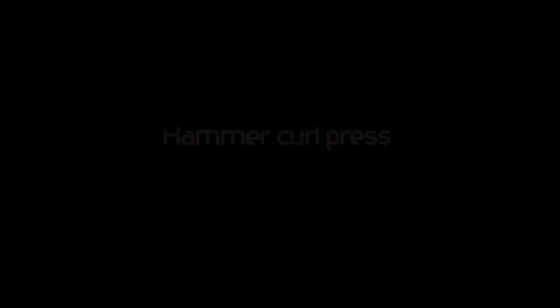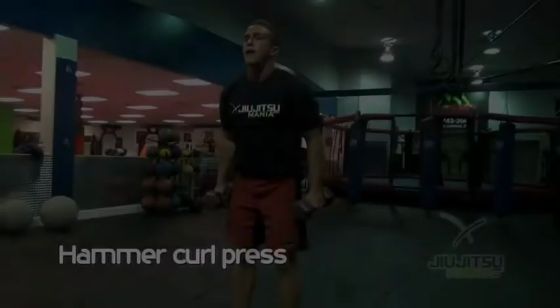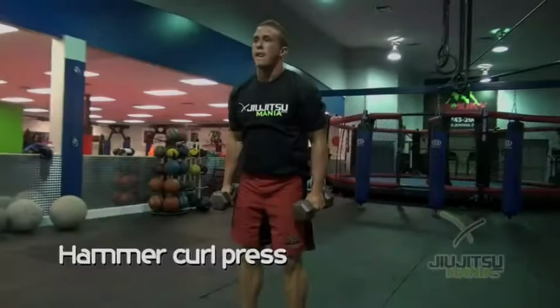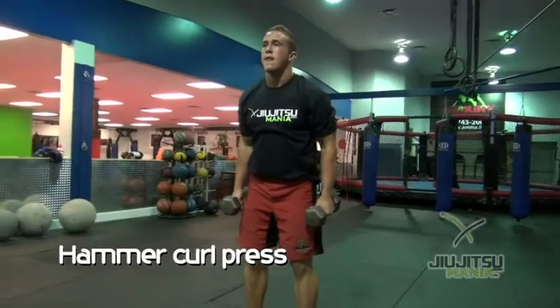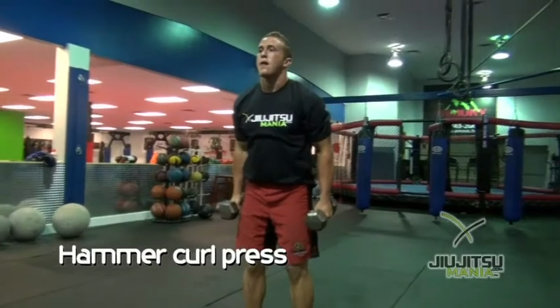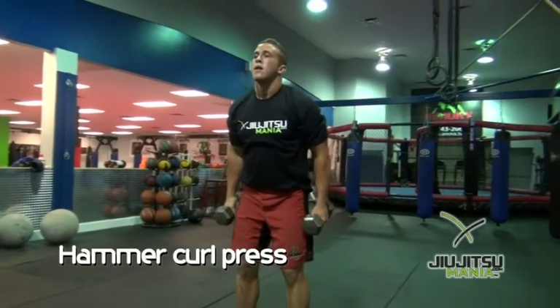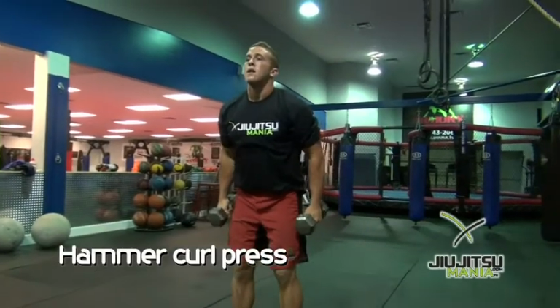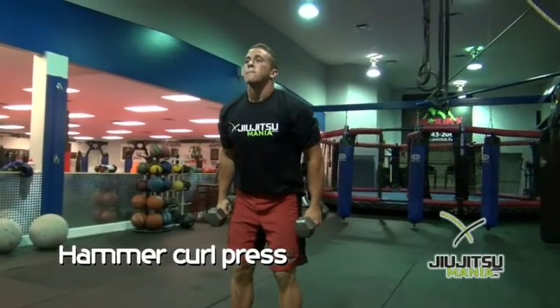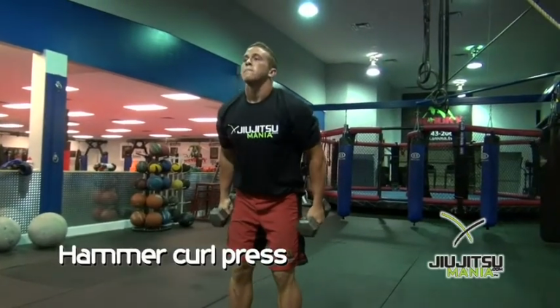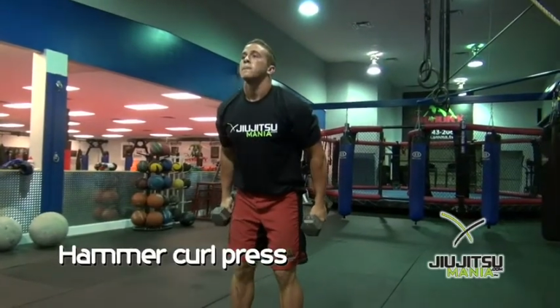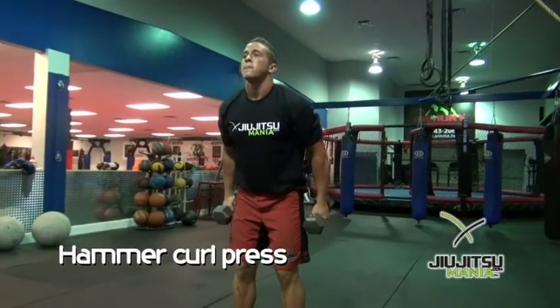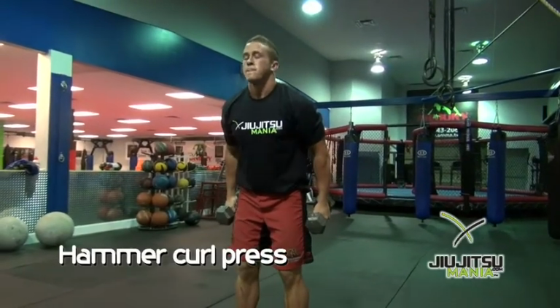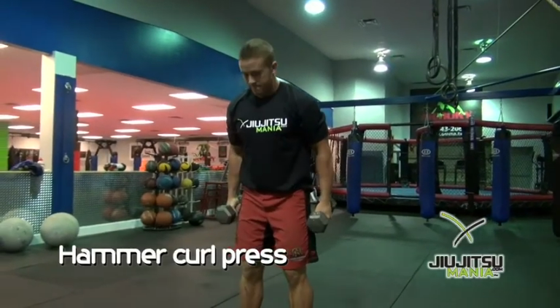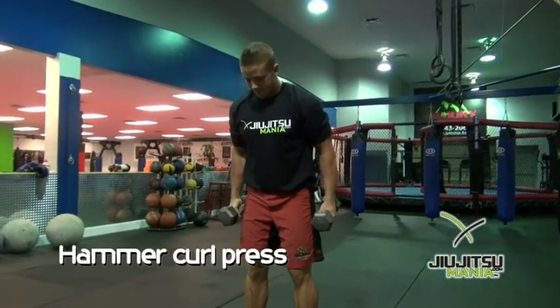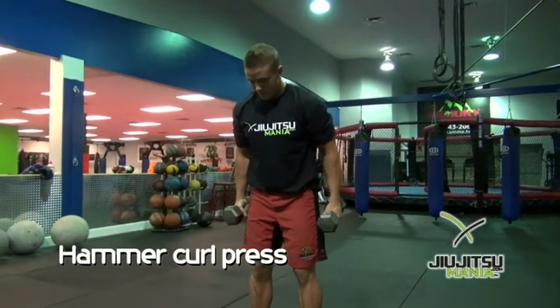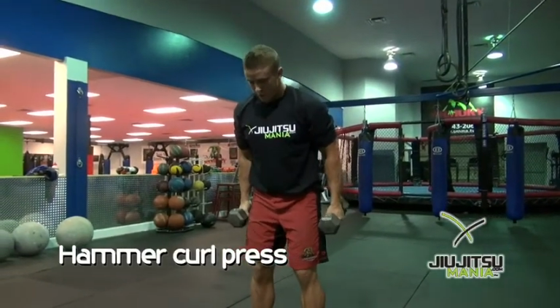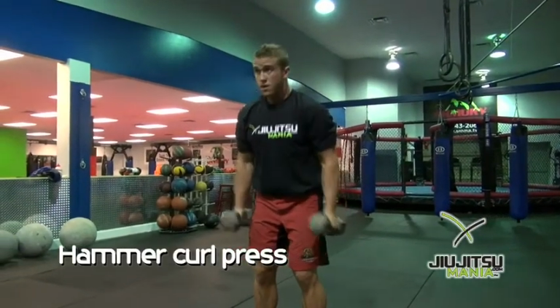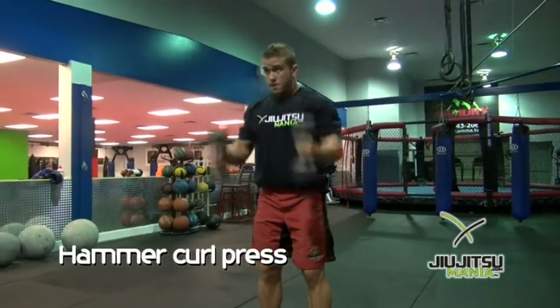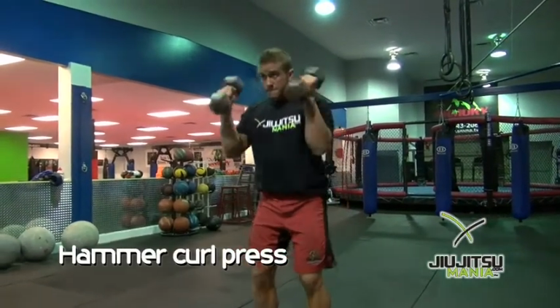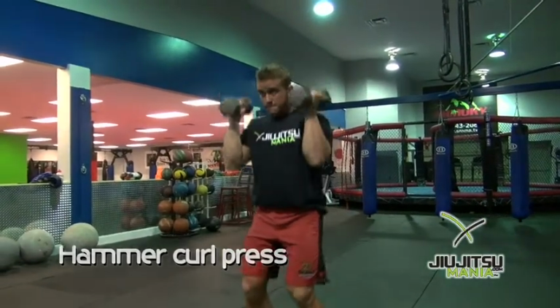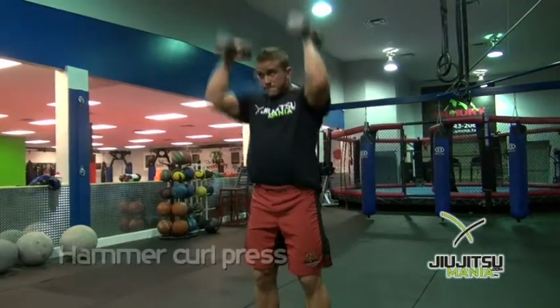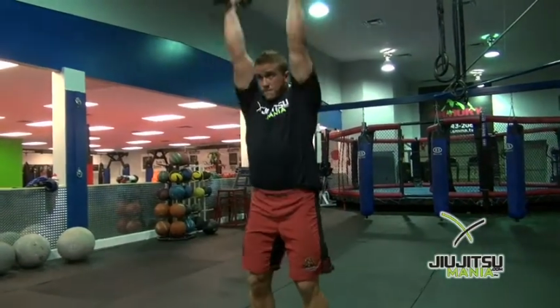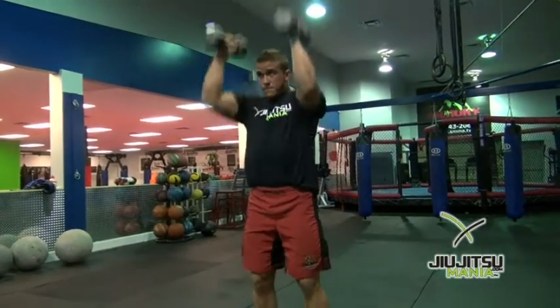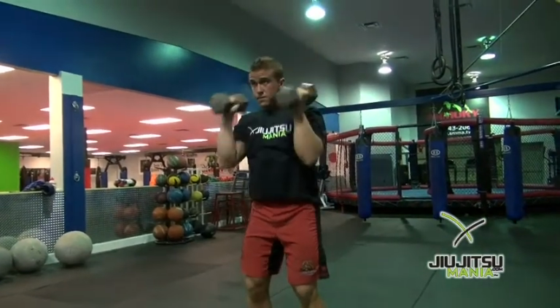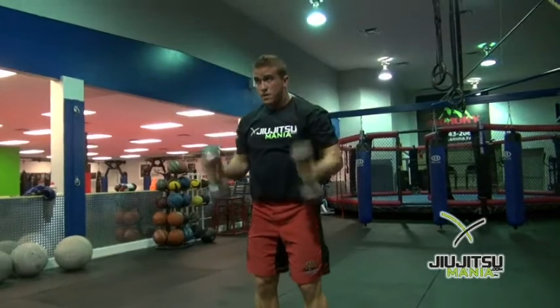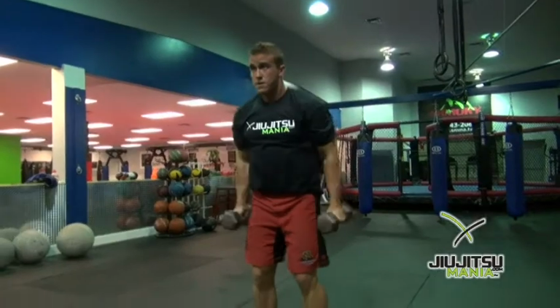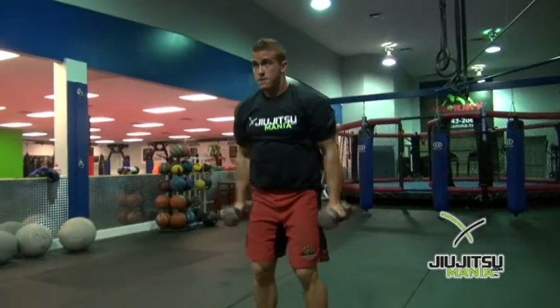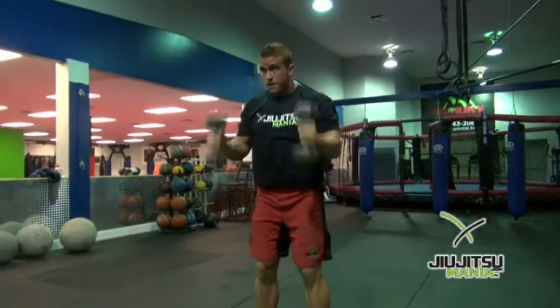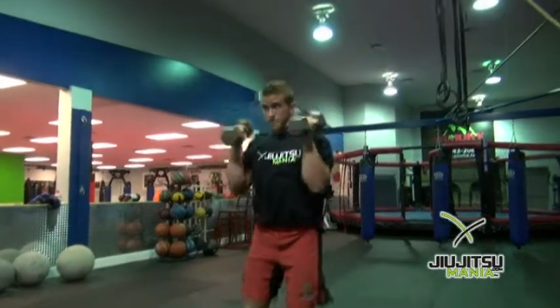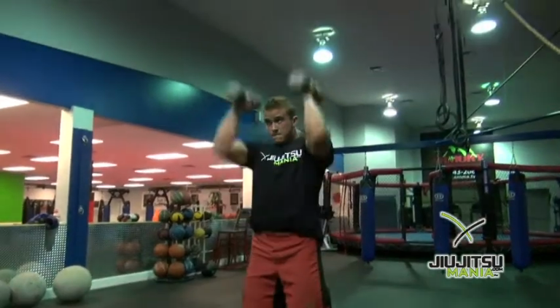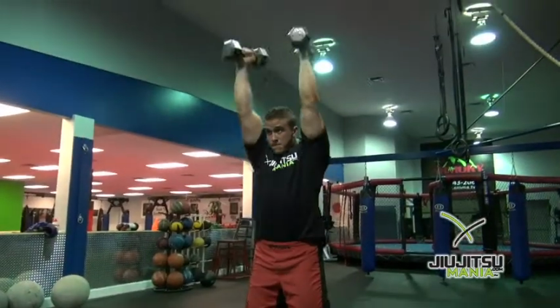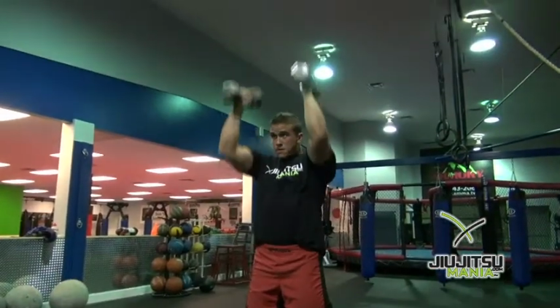This is a hammer curl press movement — I really like these. Watch: he hammer curls it up and he presses. Hammer curls it up and presses.